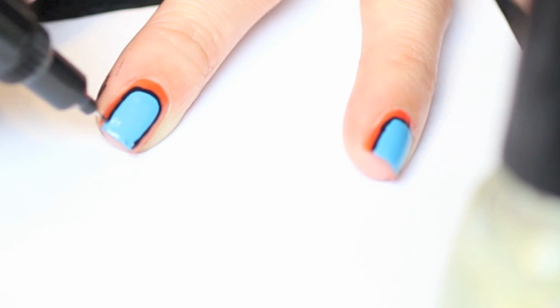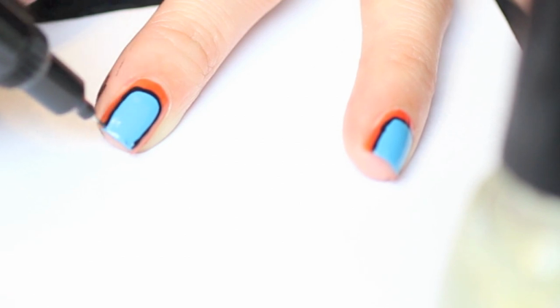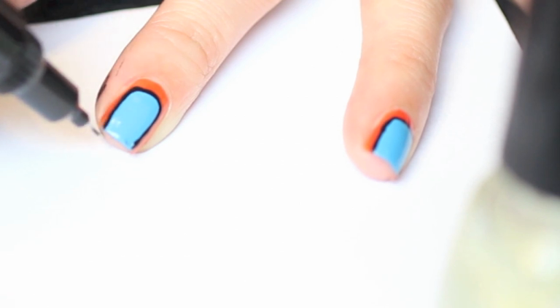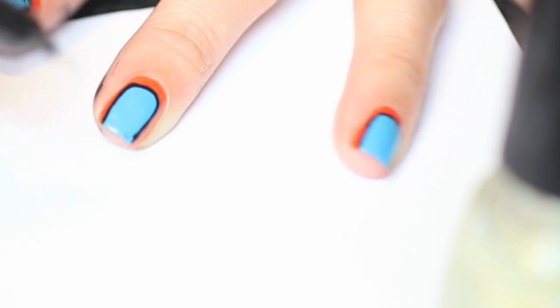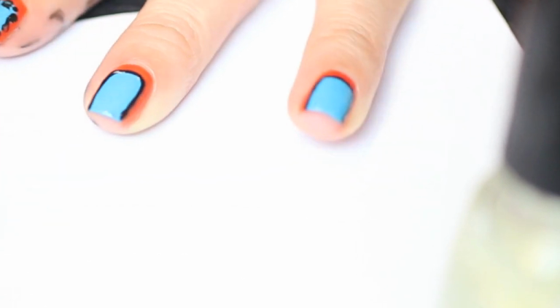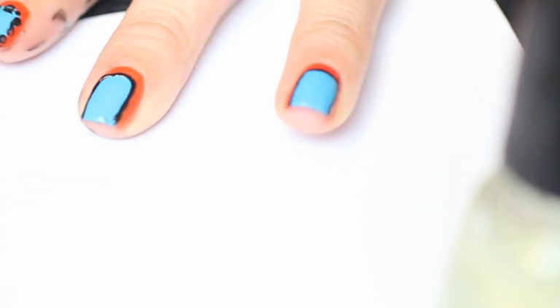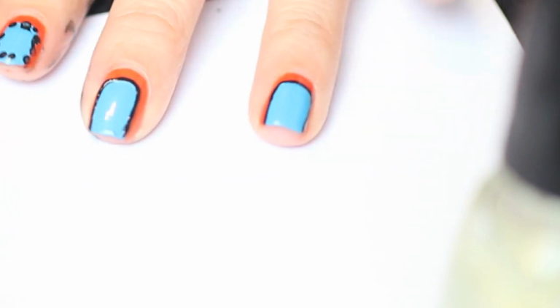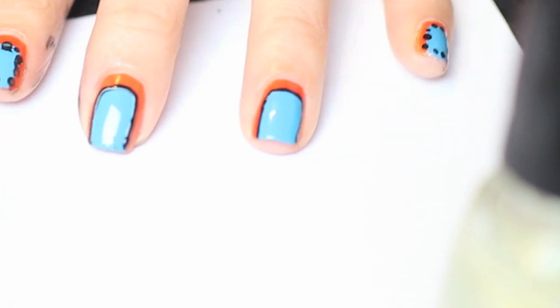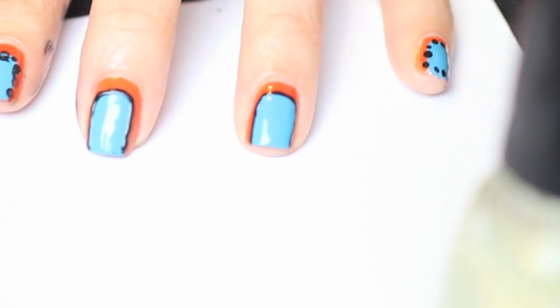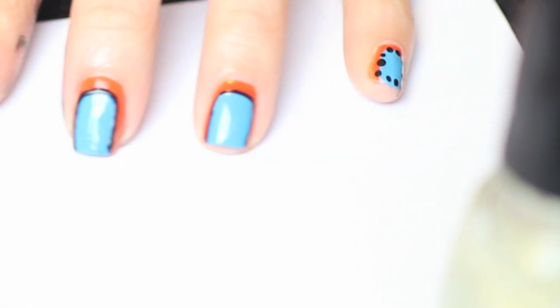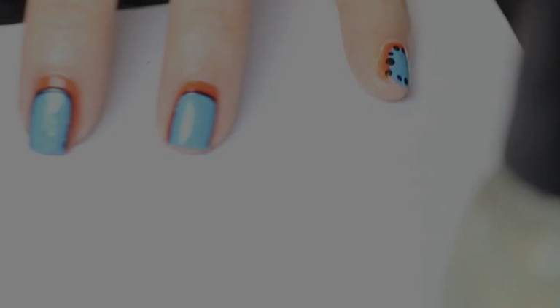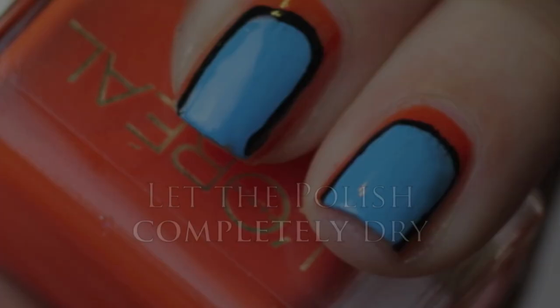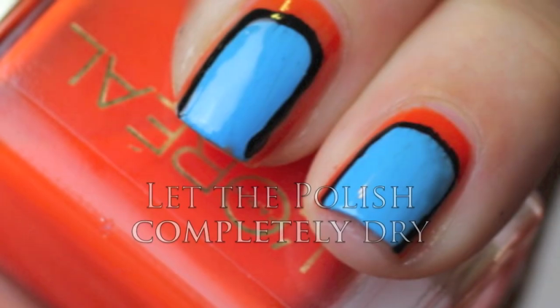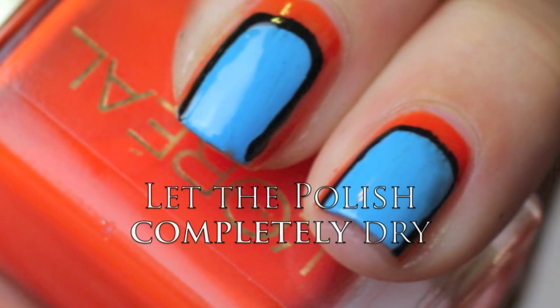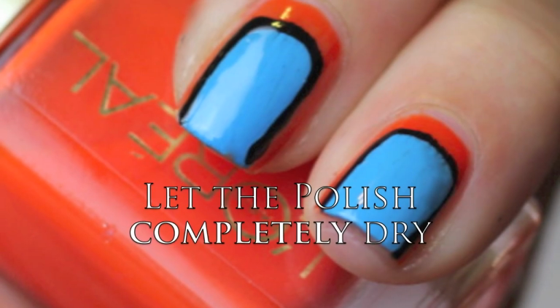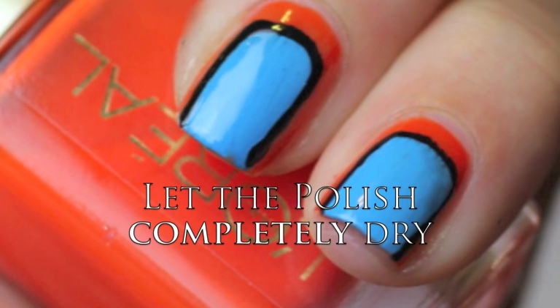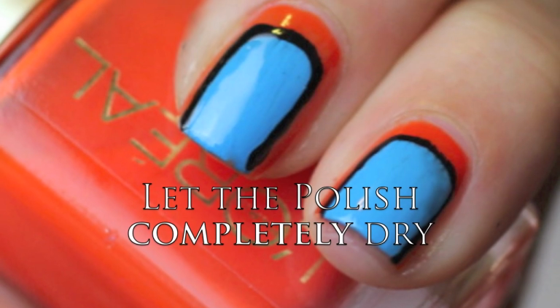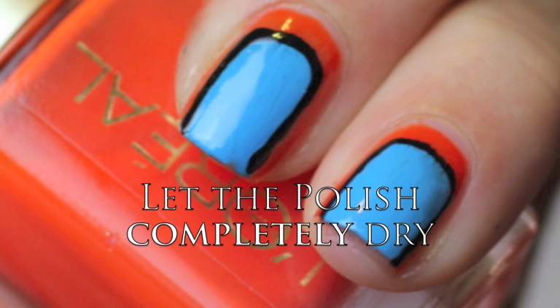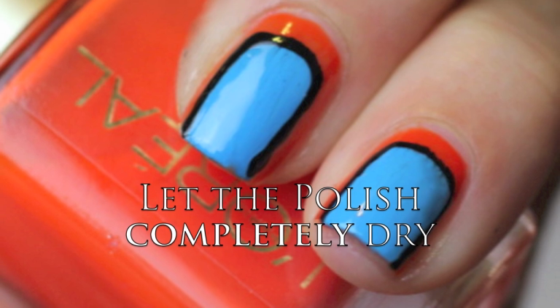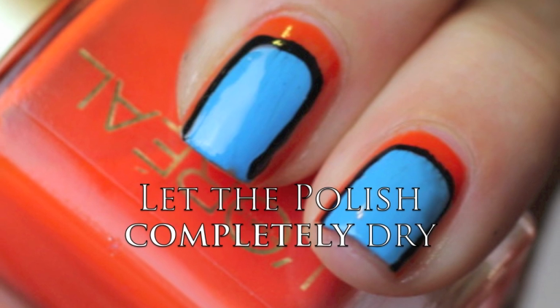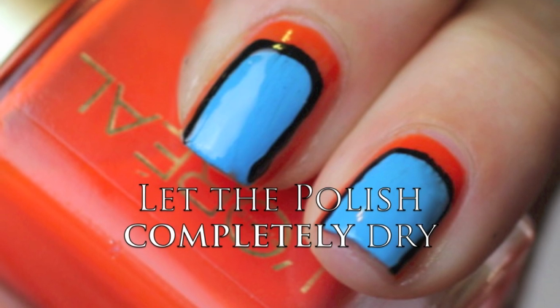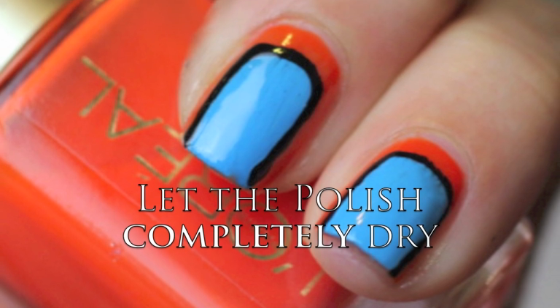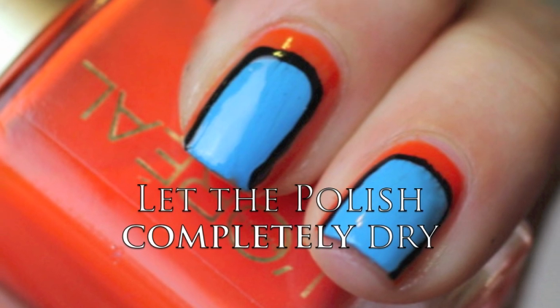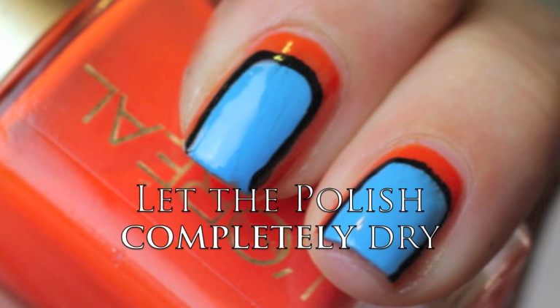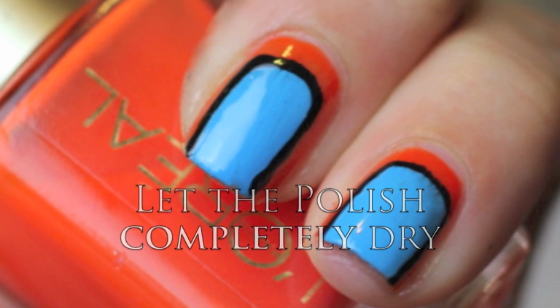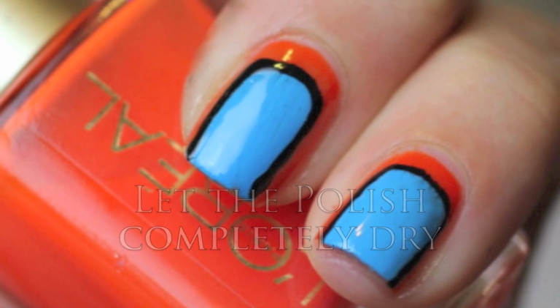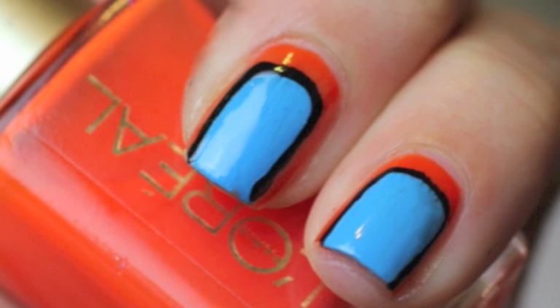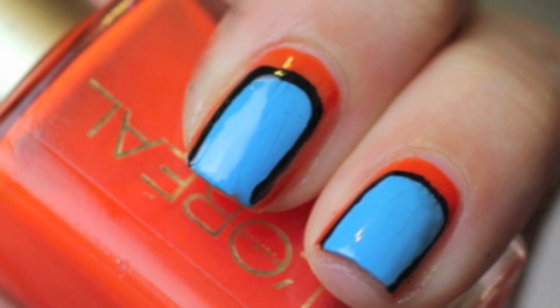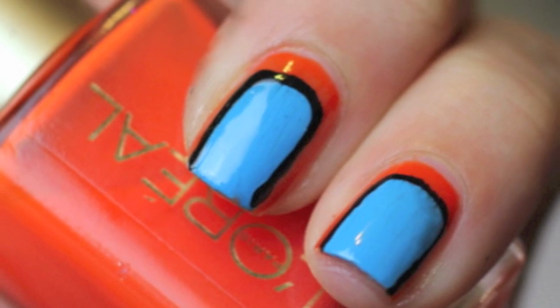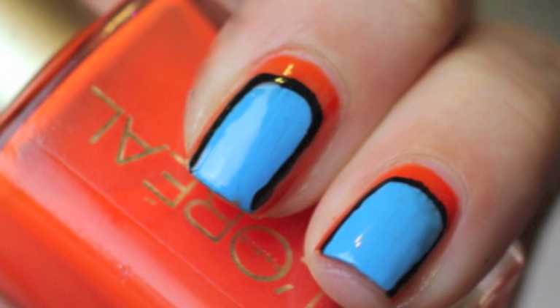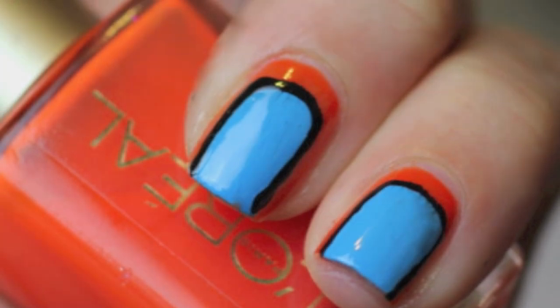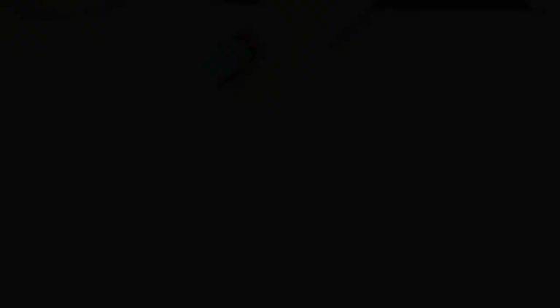Go watch some TV or dip your nails in ice, because you want this to completely dry before you do your top coat. You don't want any smearing.